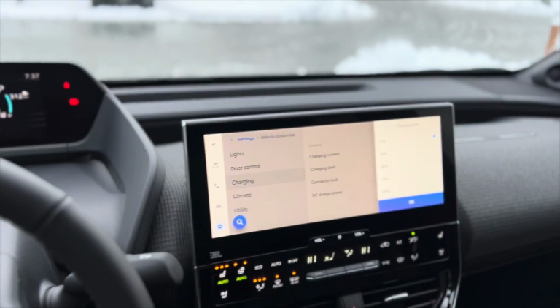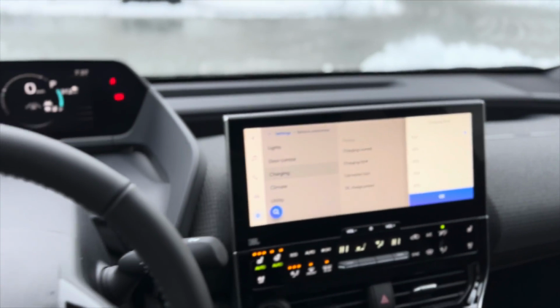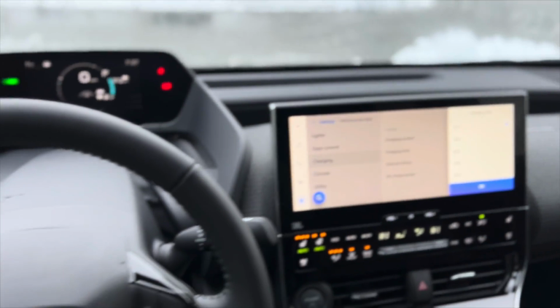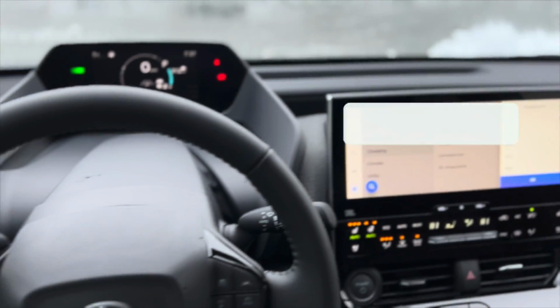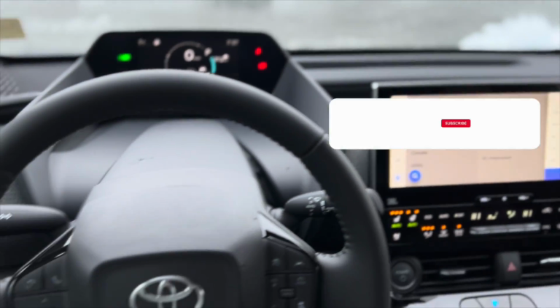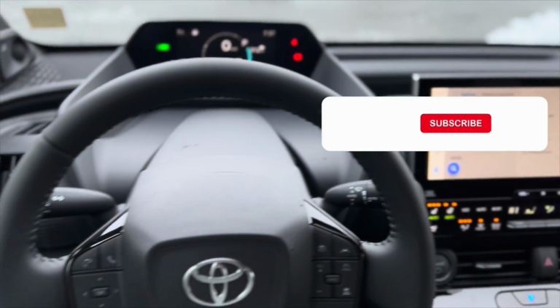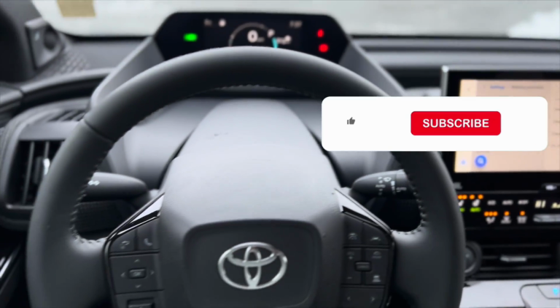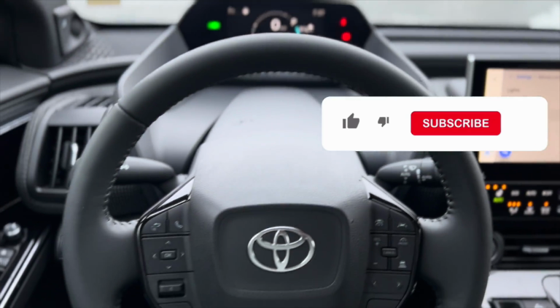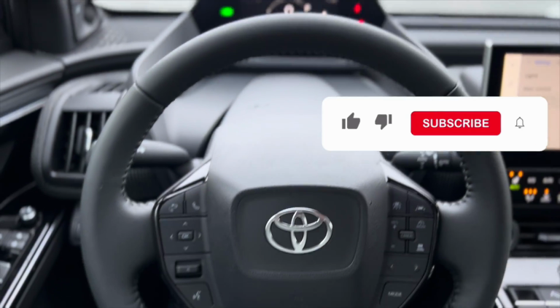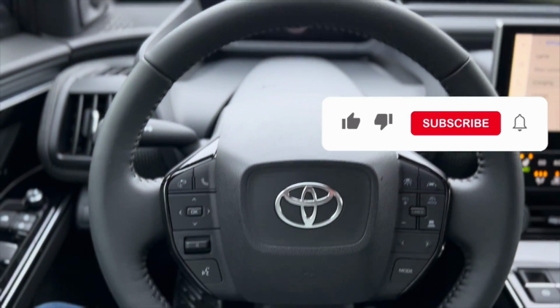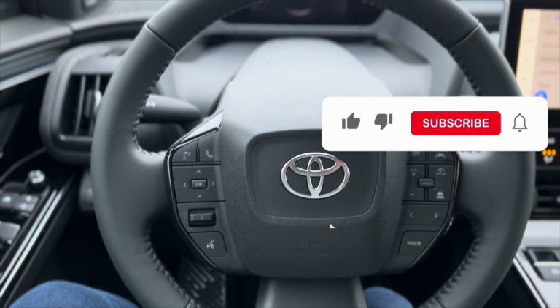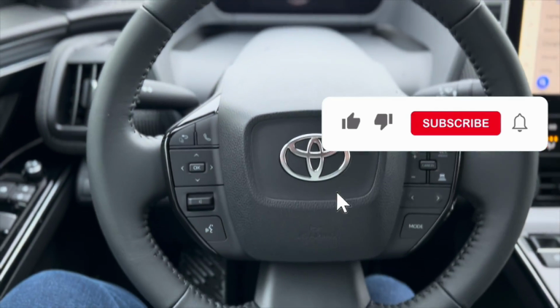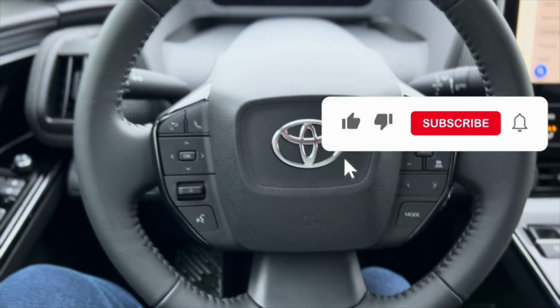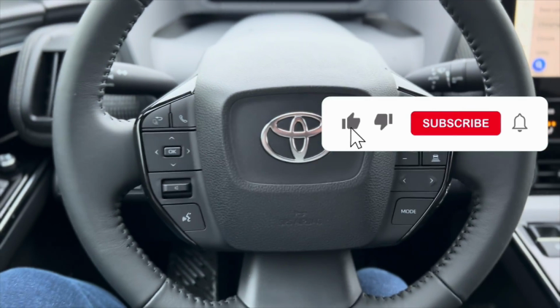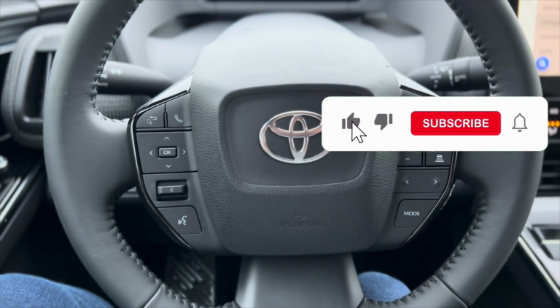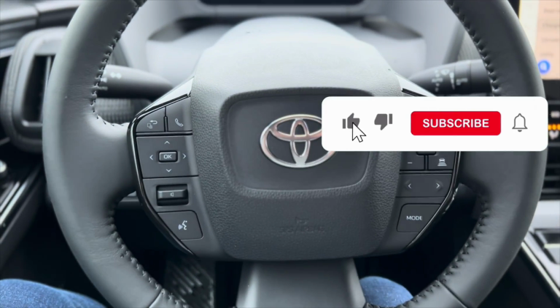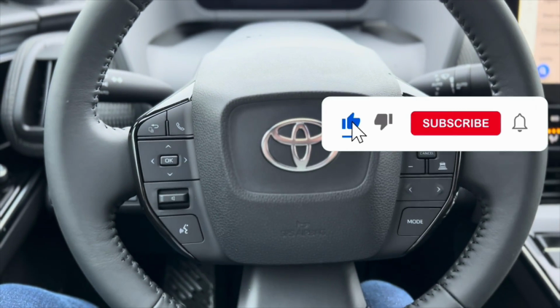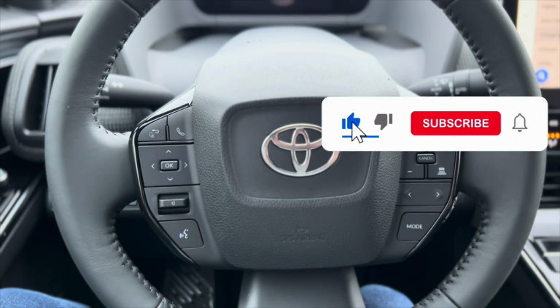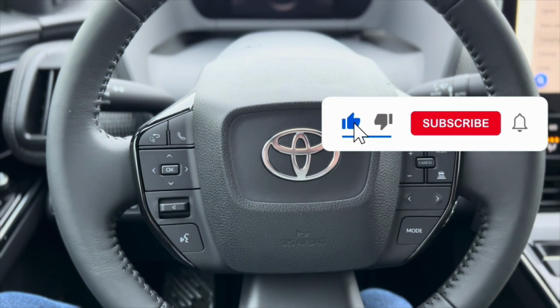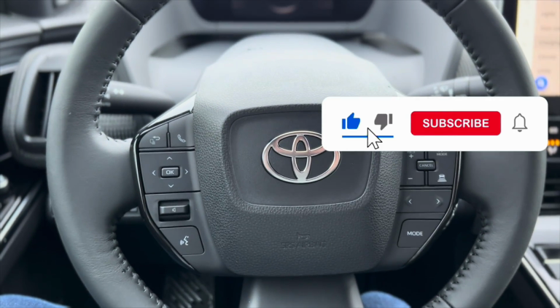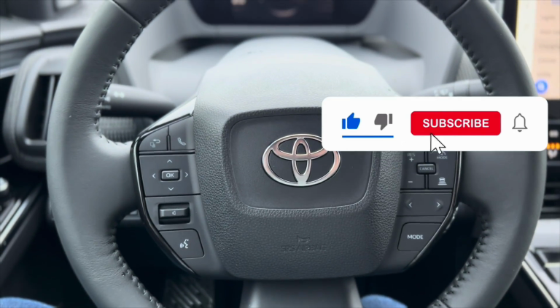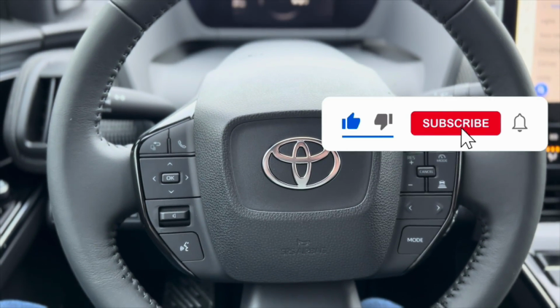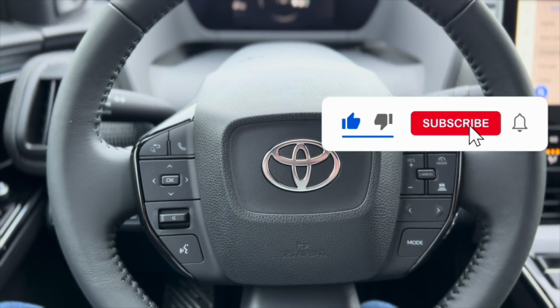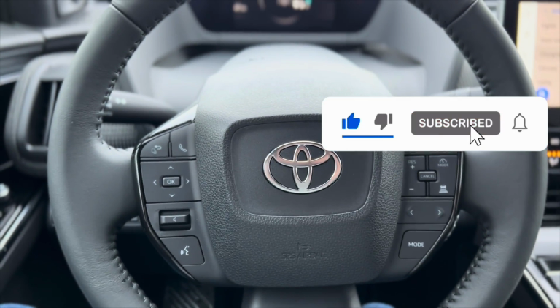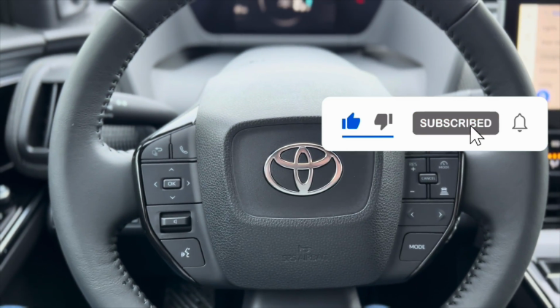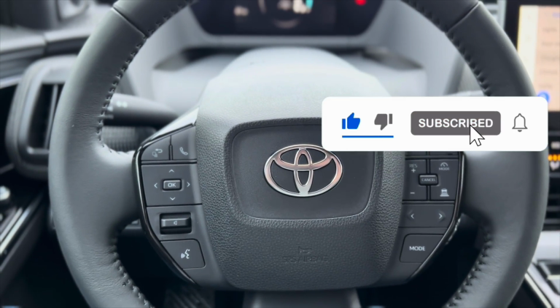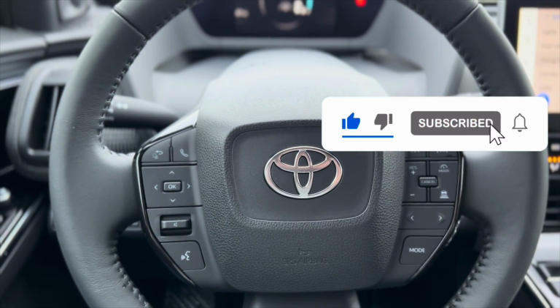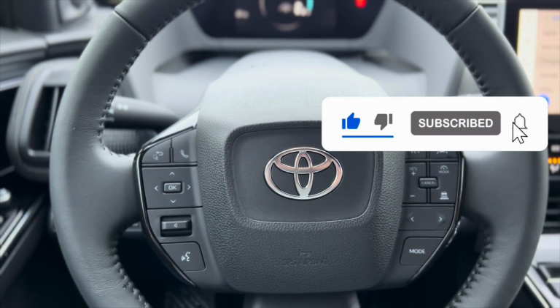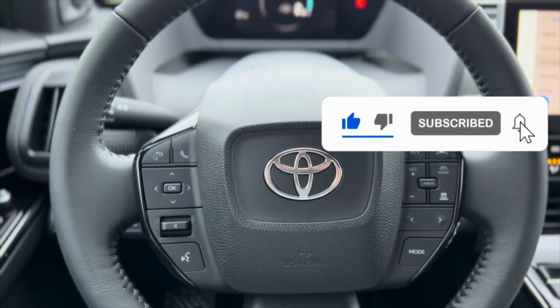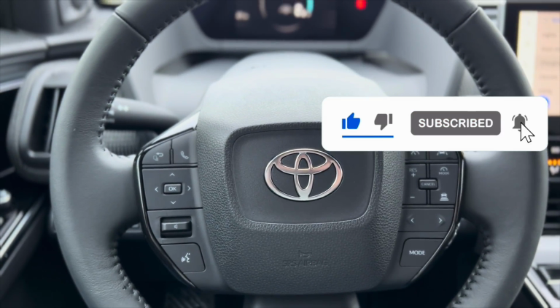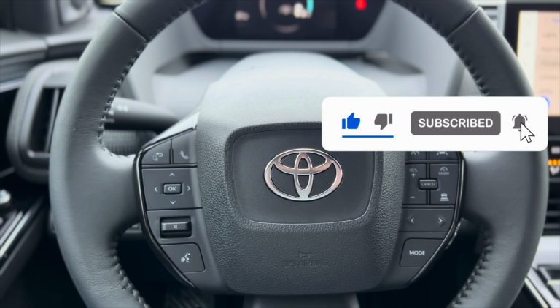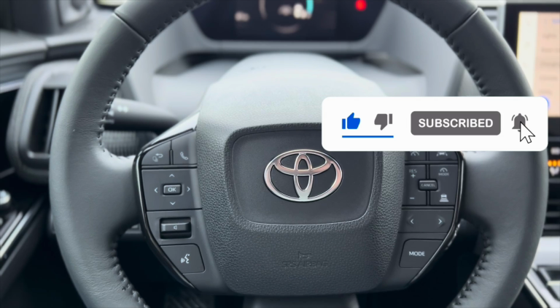So ladies and gentlemen, that is how you change the charge level of your BZ4X.